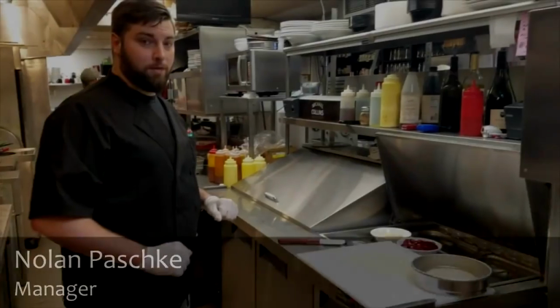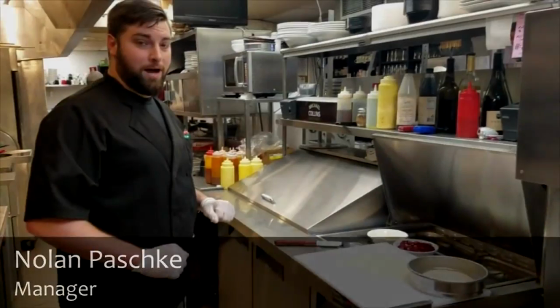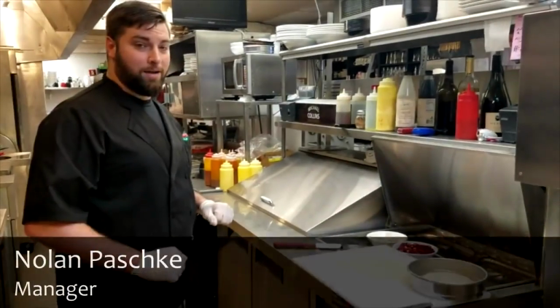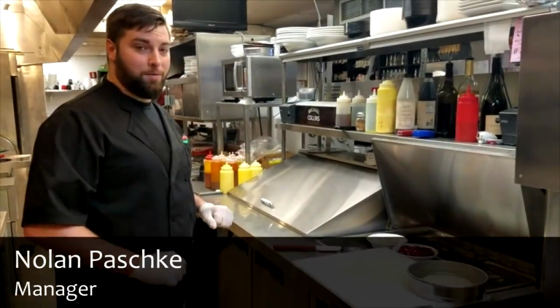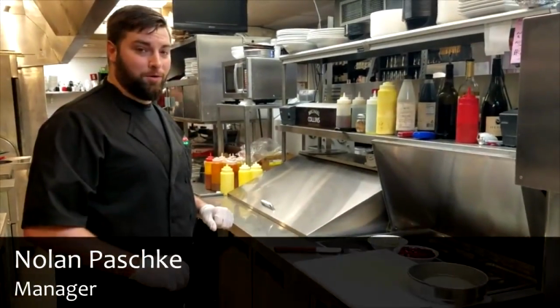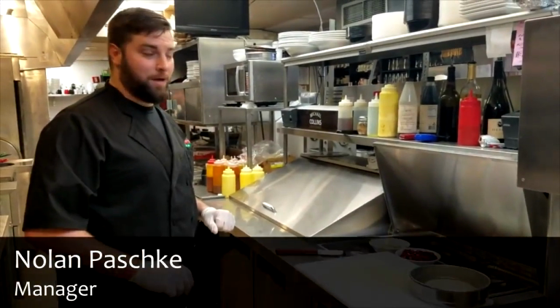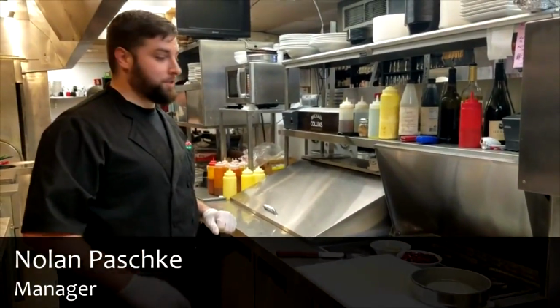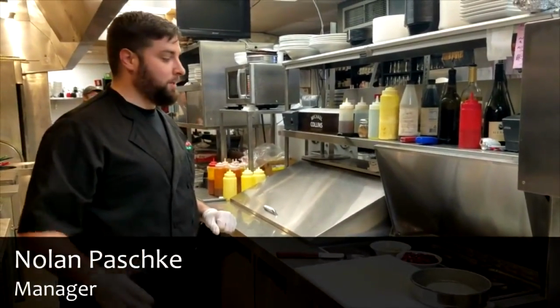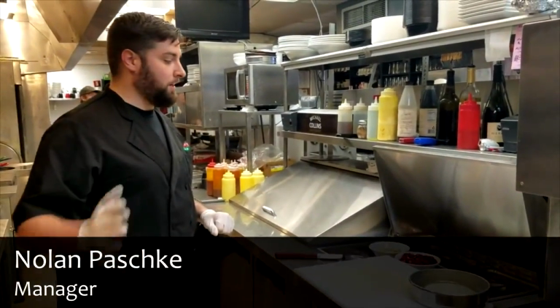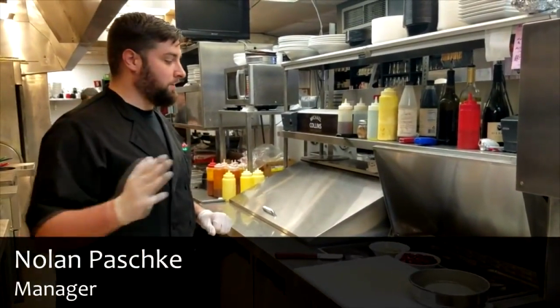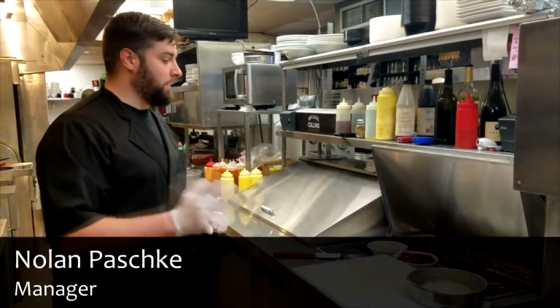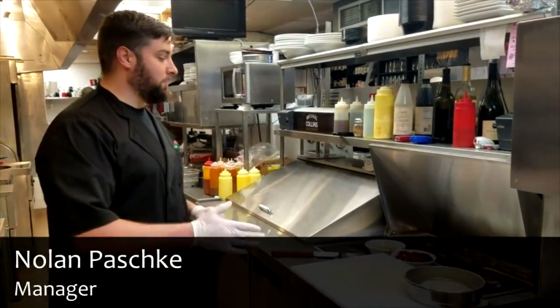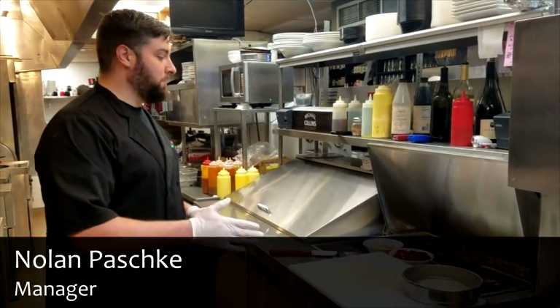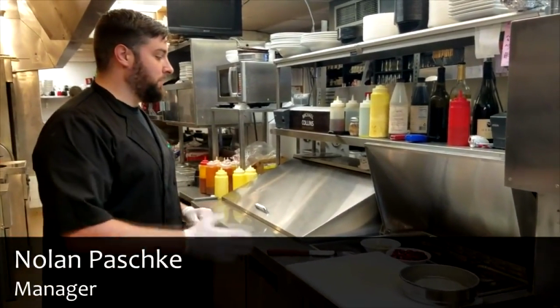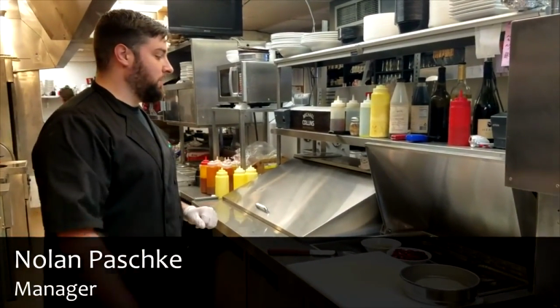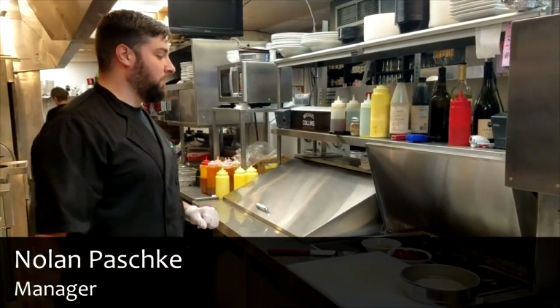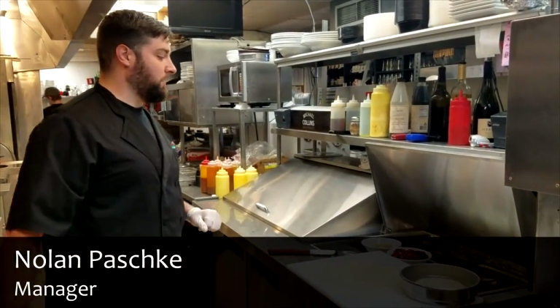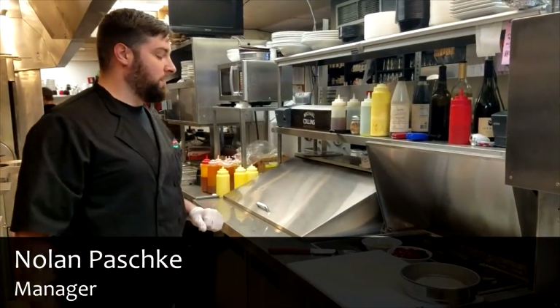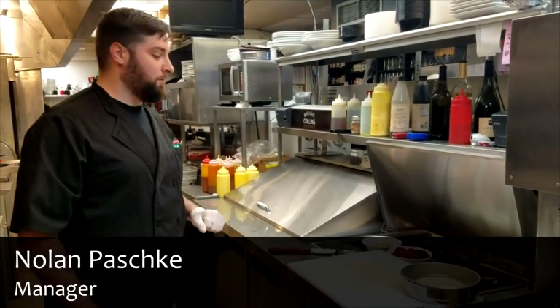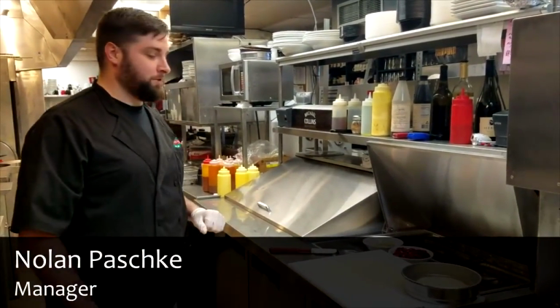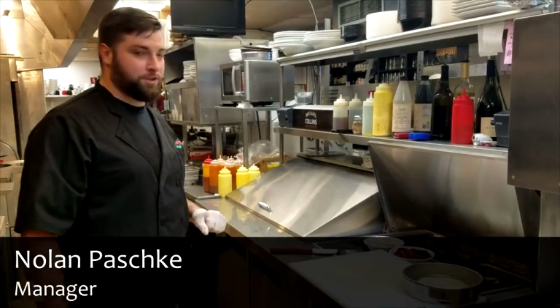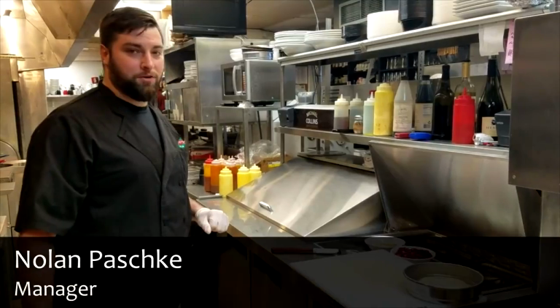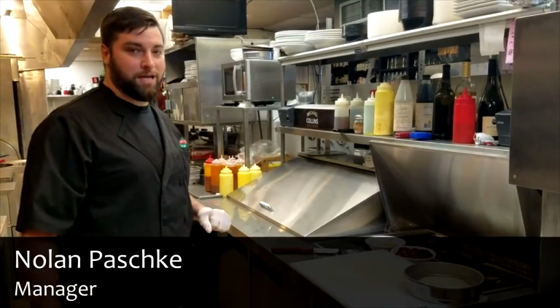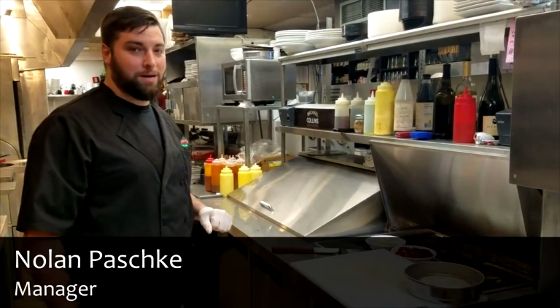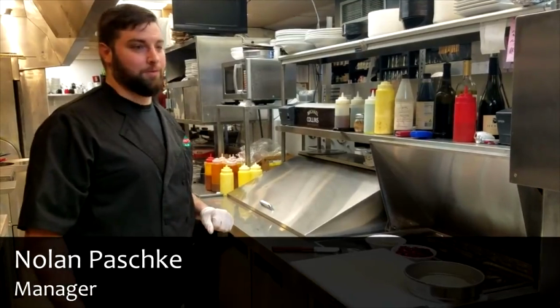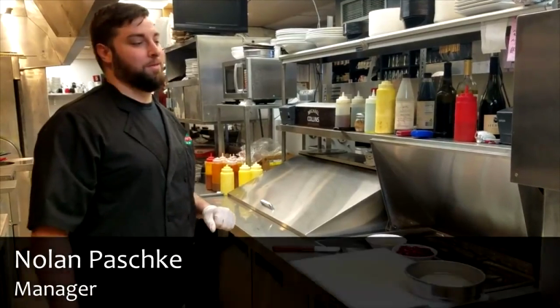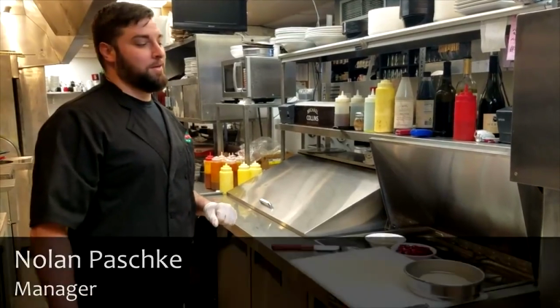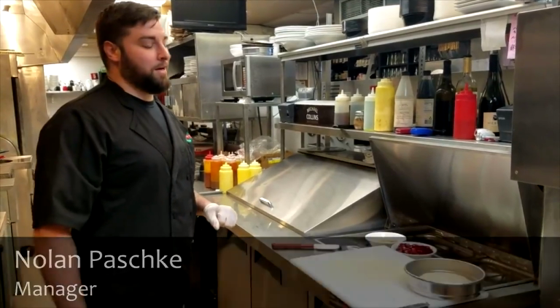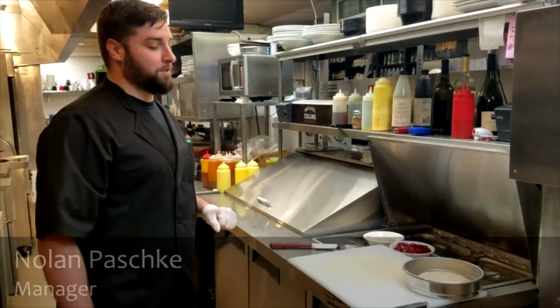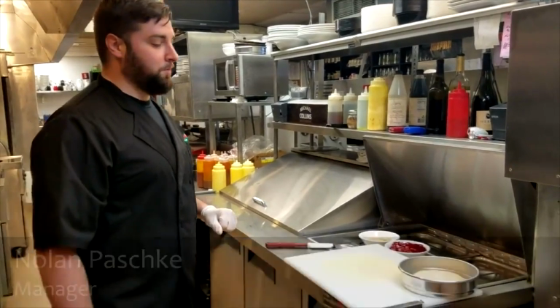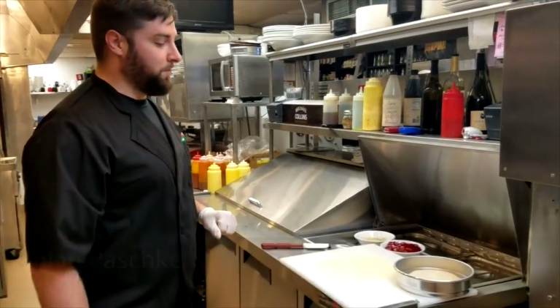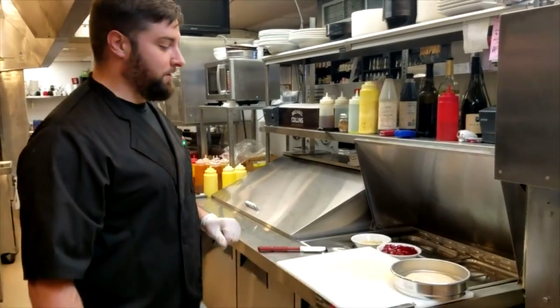Hi, I'm Nolan Paschke, and today we're going to be making our in-house cherry cobbler. It's wood-fired.